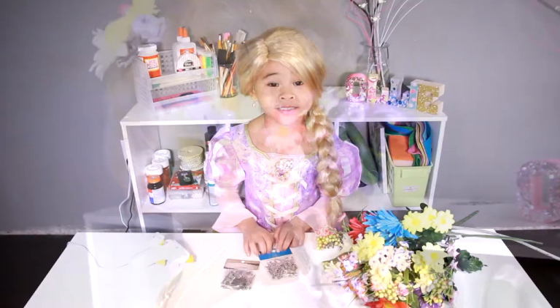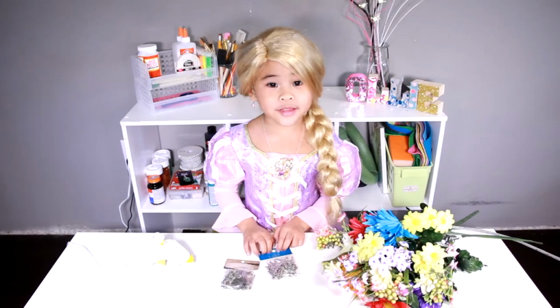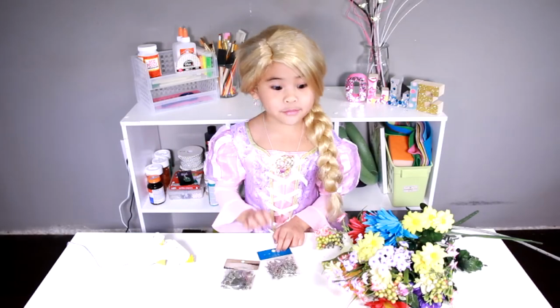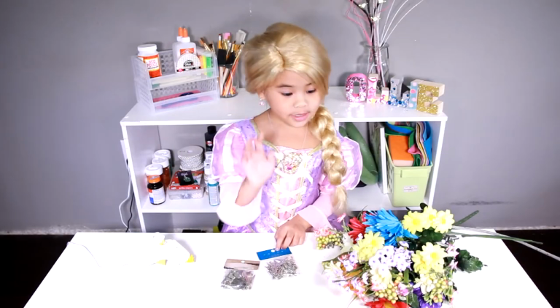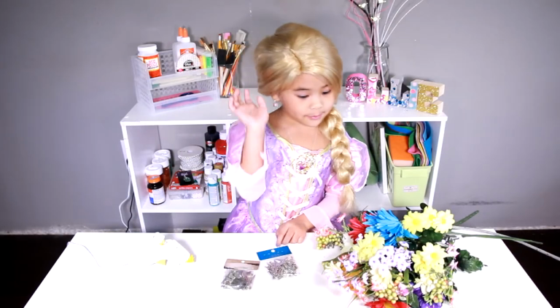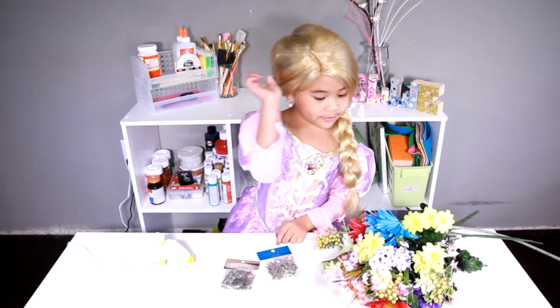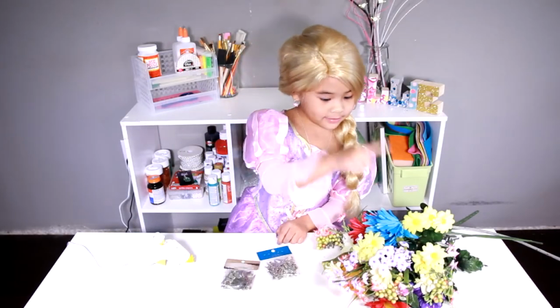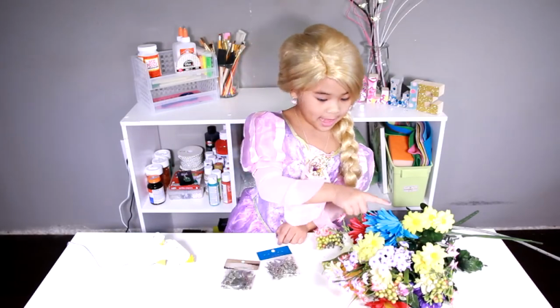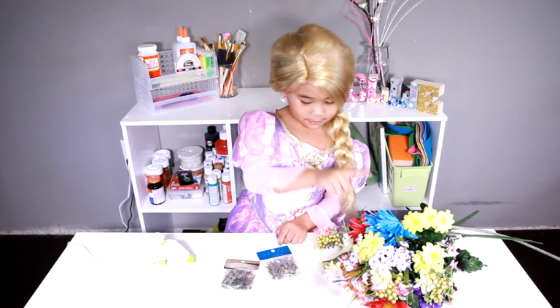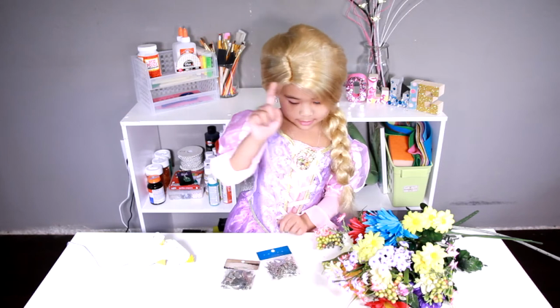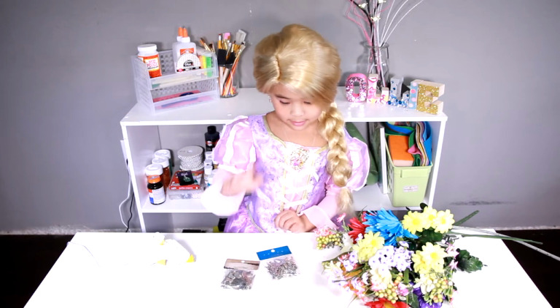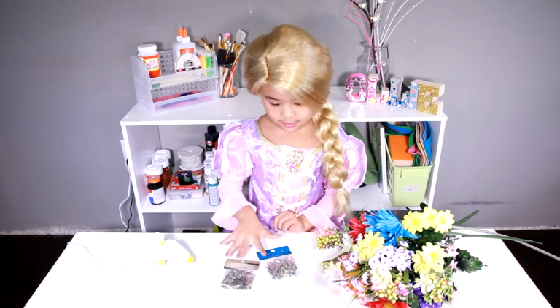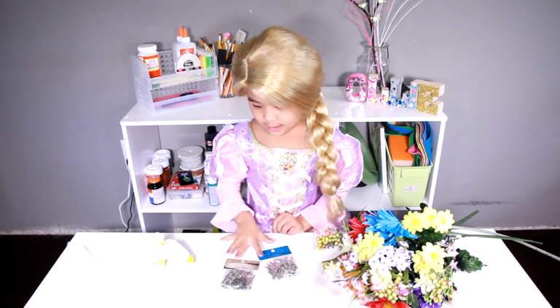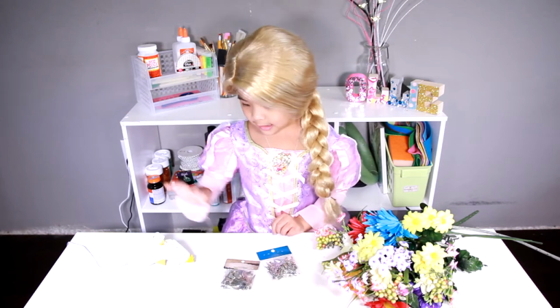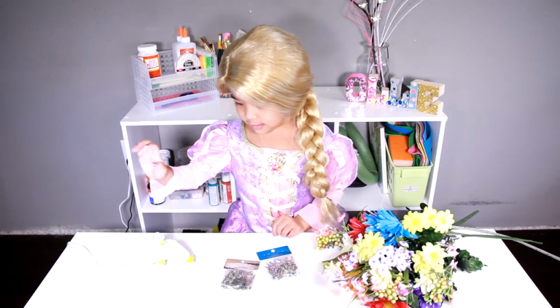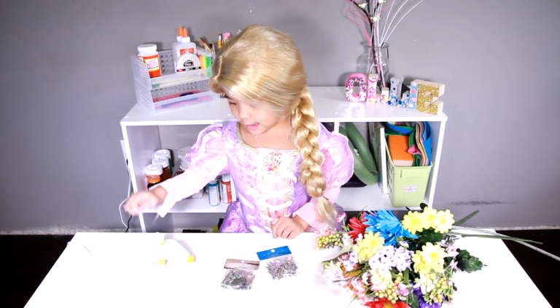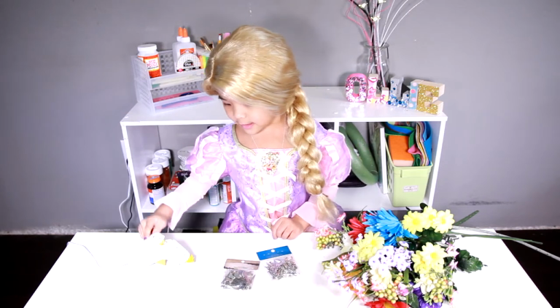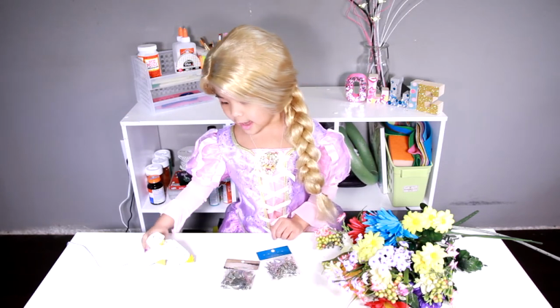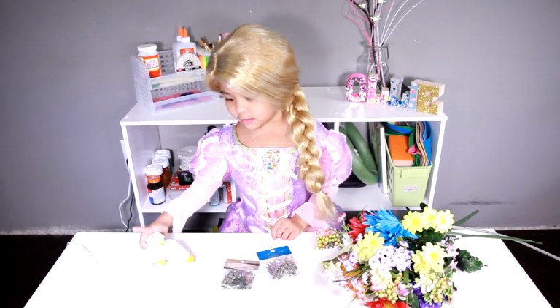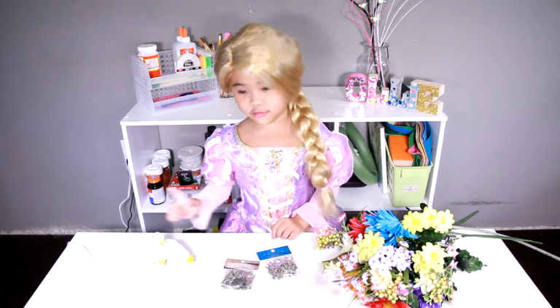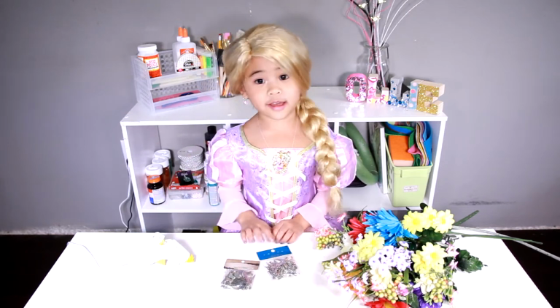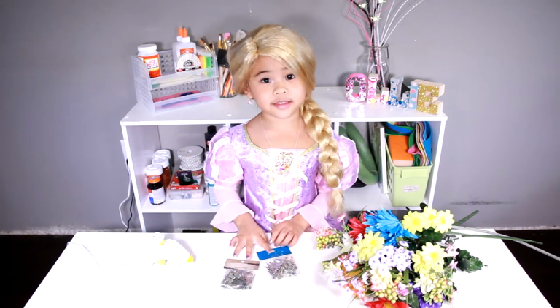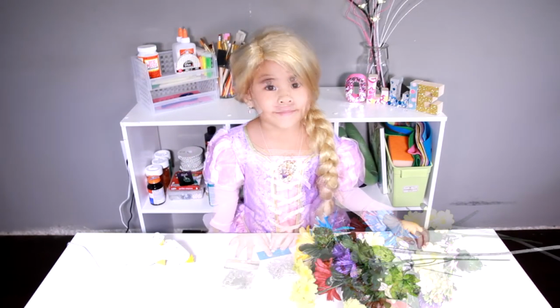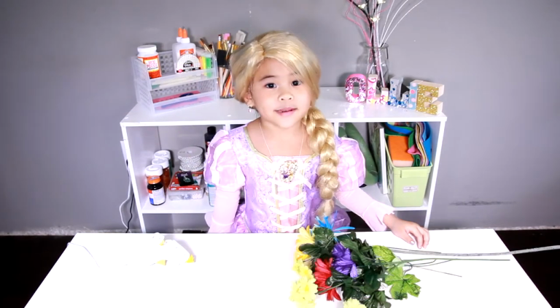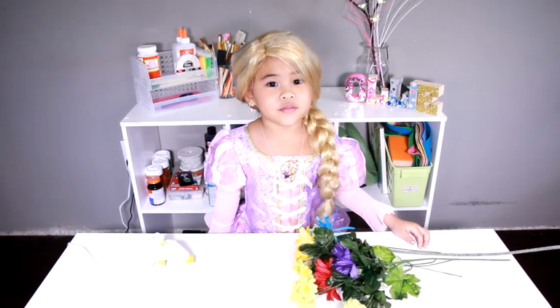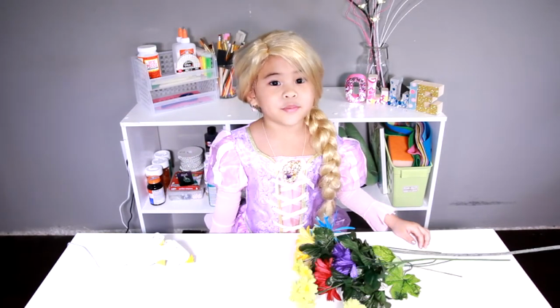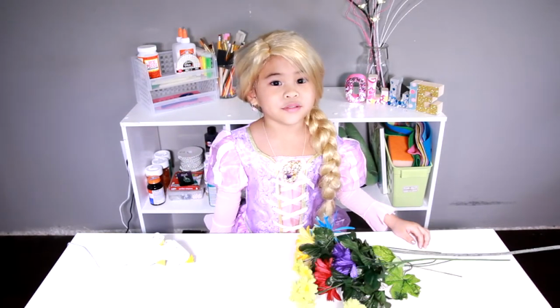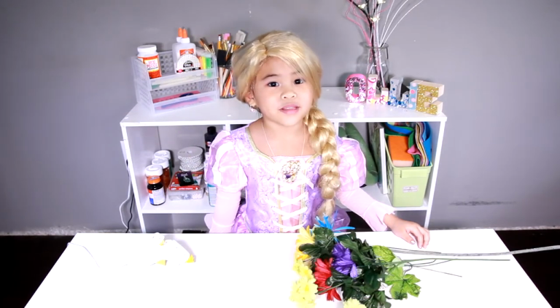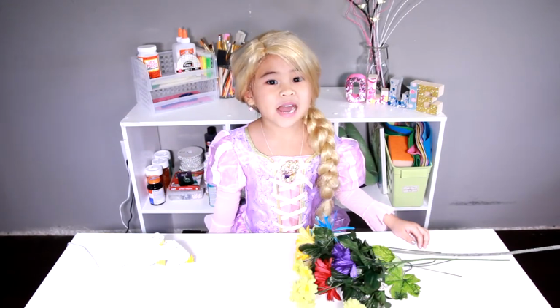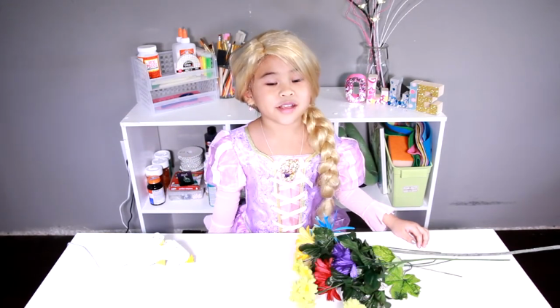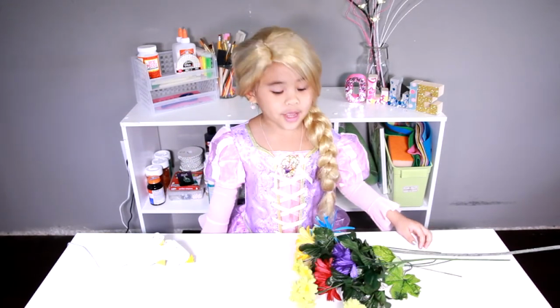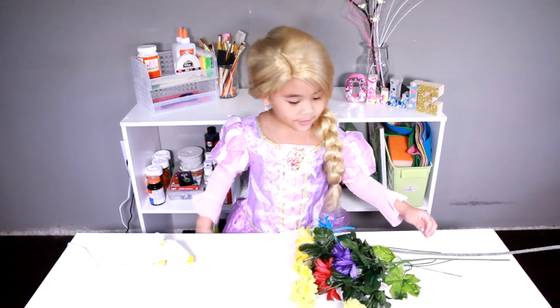Today we're going to make flowers, hair clips, and glue guns. First, we pull the flowers off.